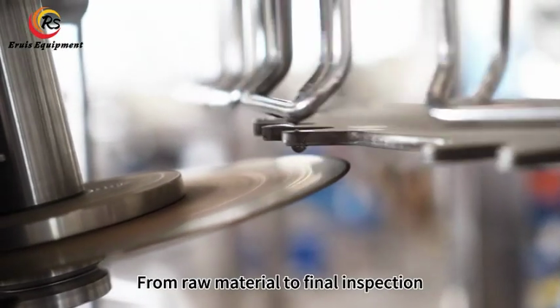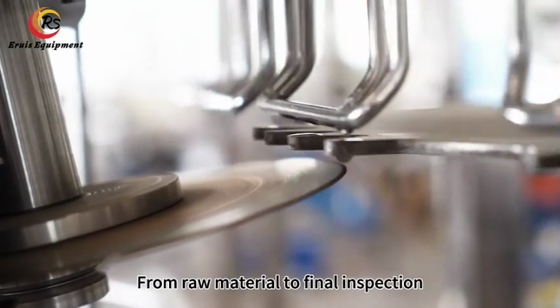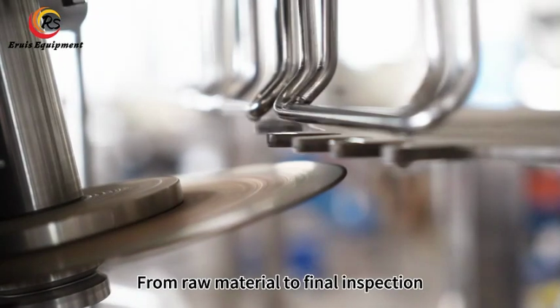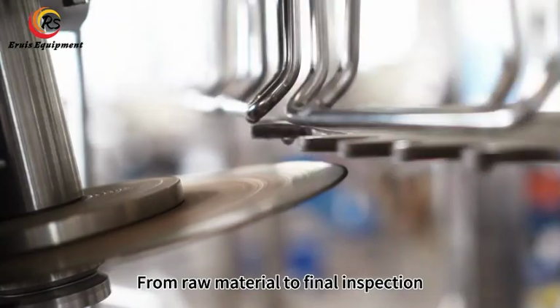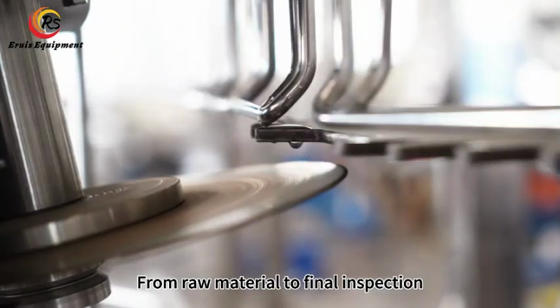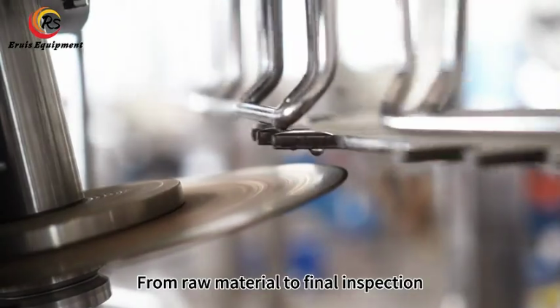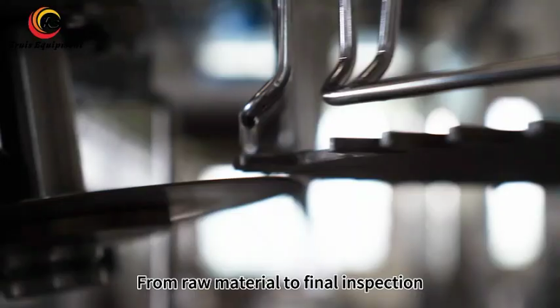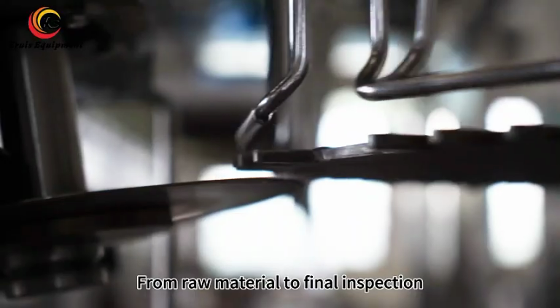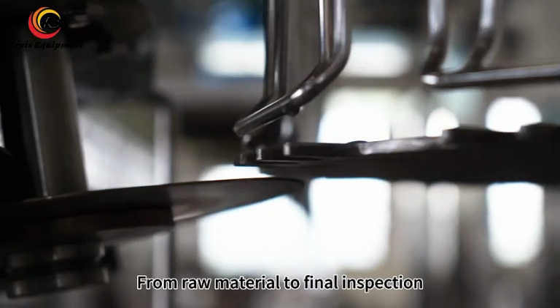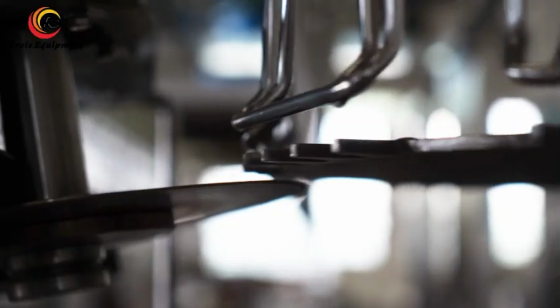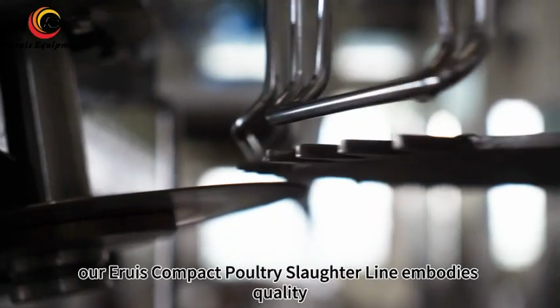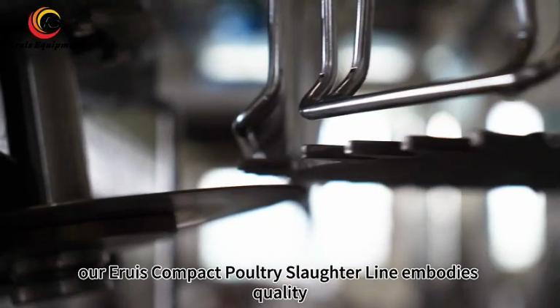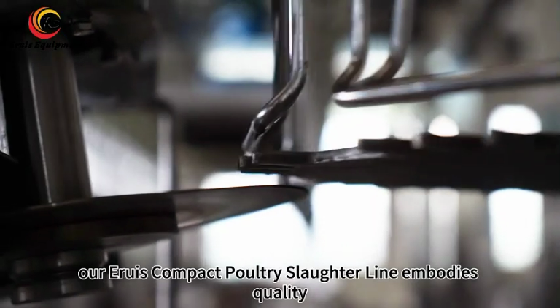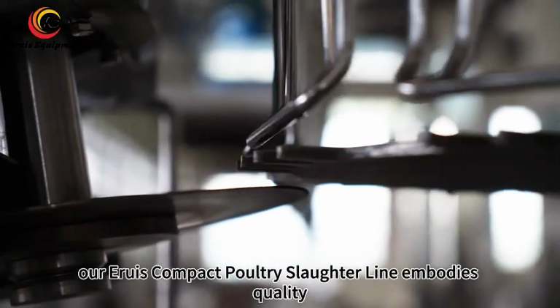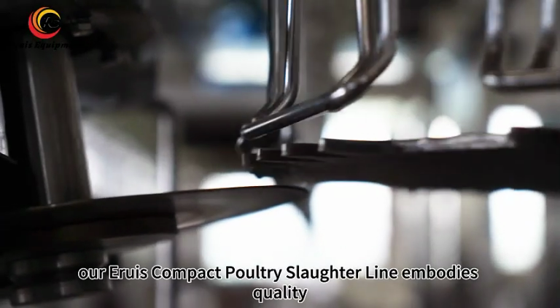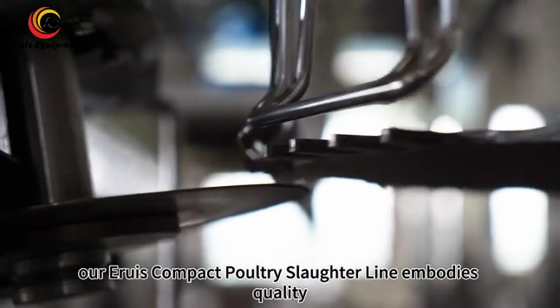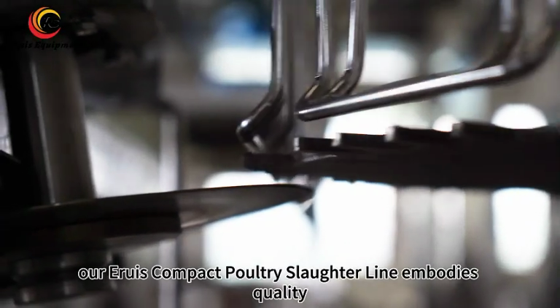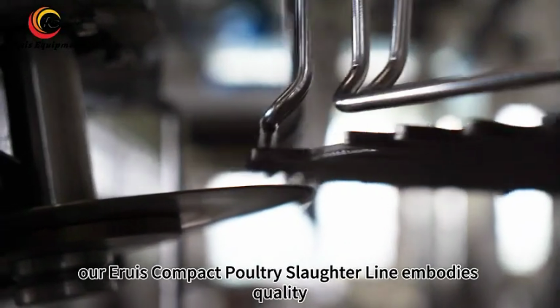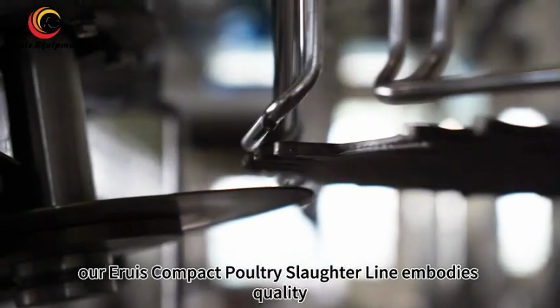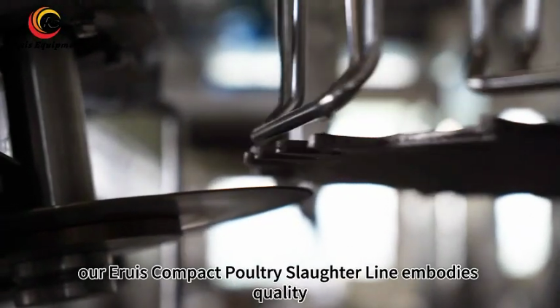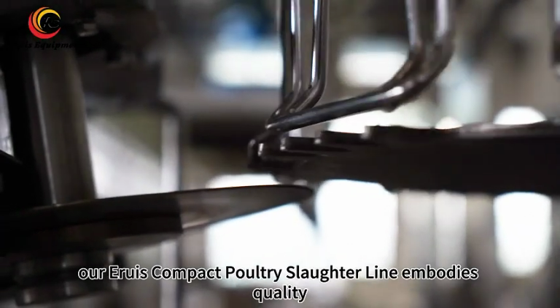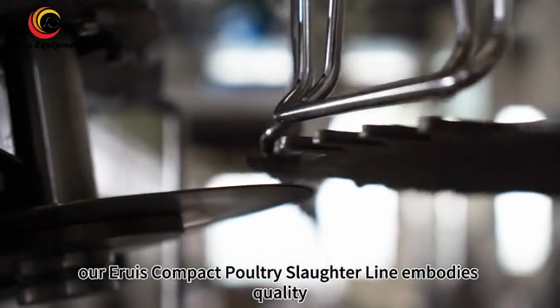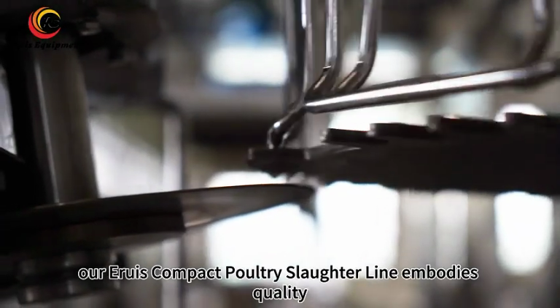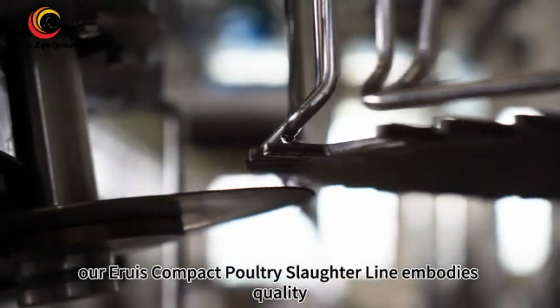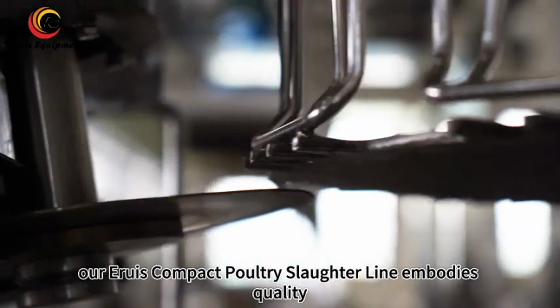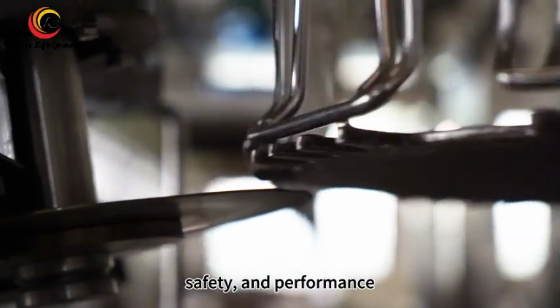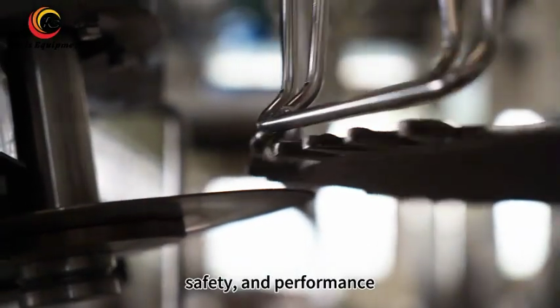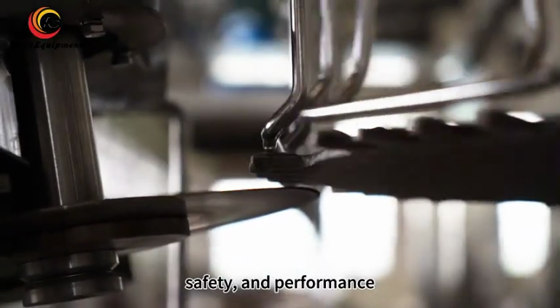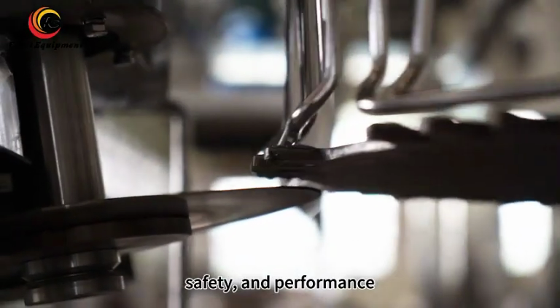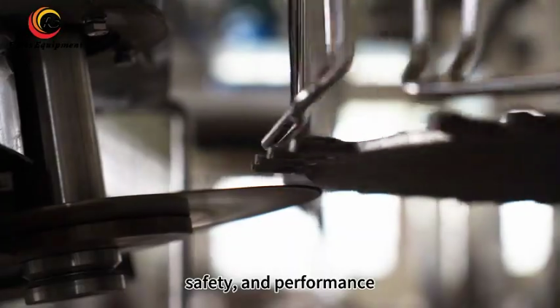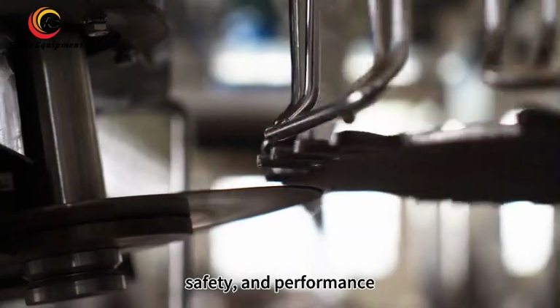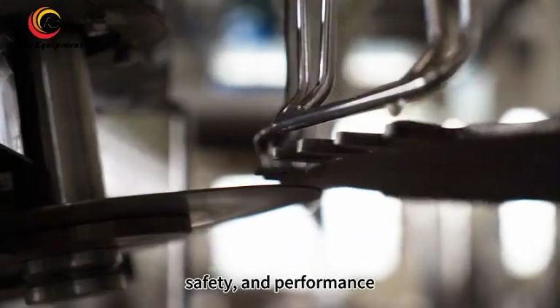From raw material to final inspection, our Aruz Compact Poultry Slaughter line embodies quality, safety, and performance.